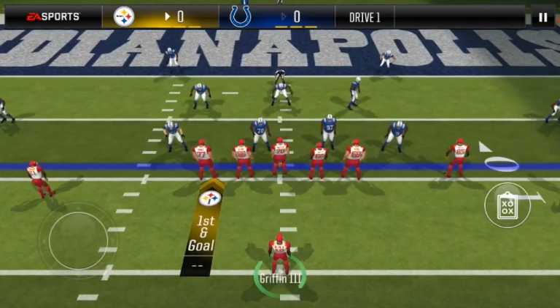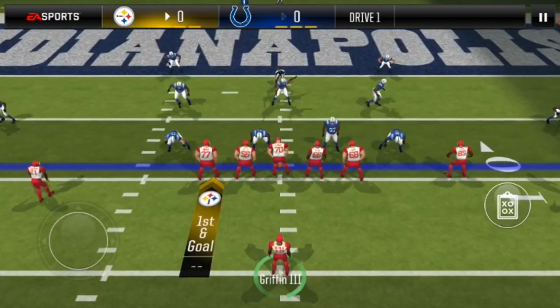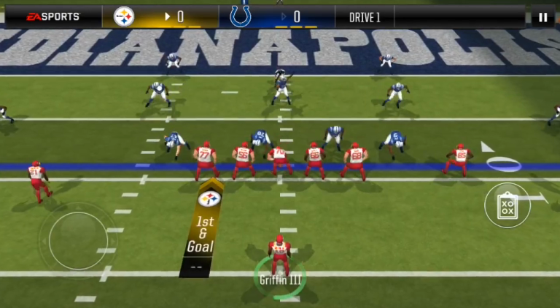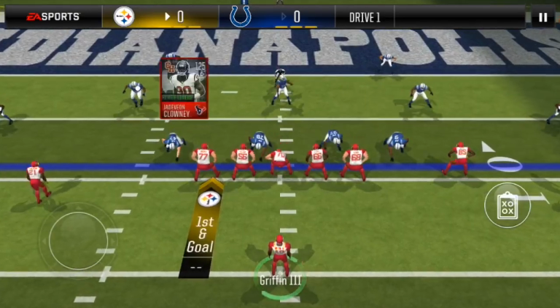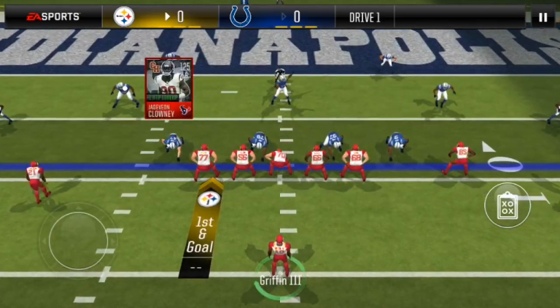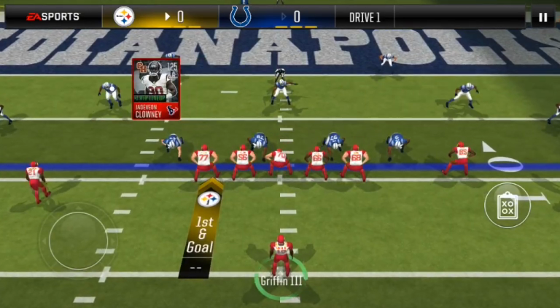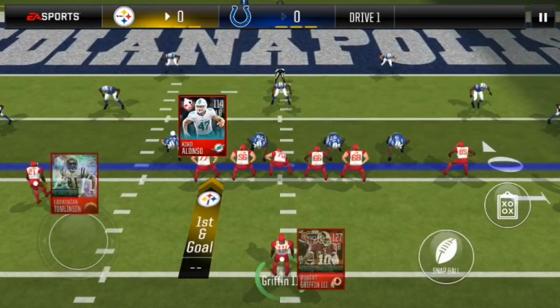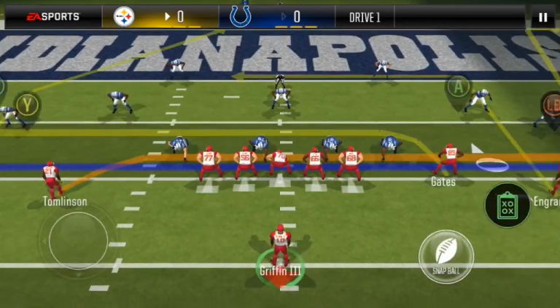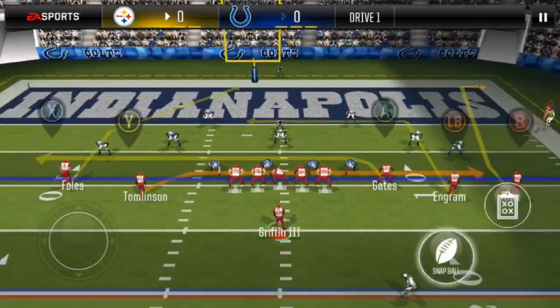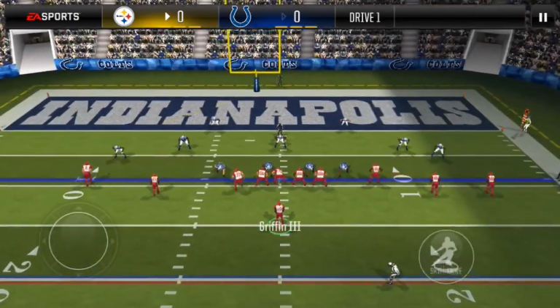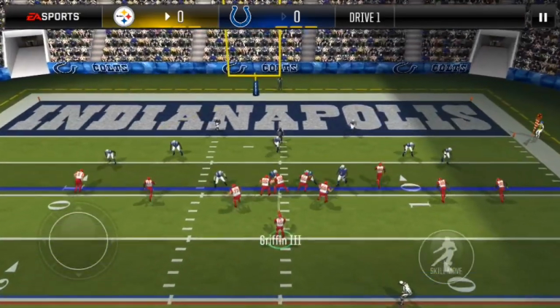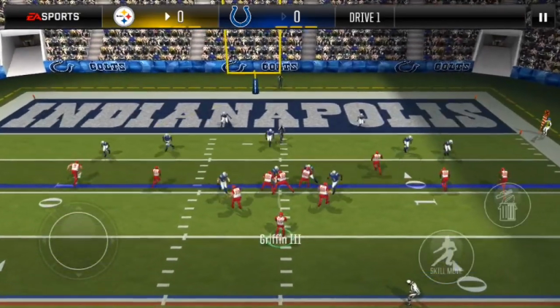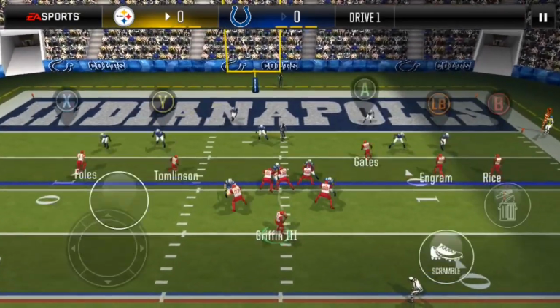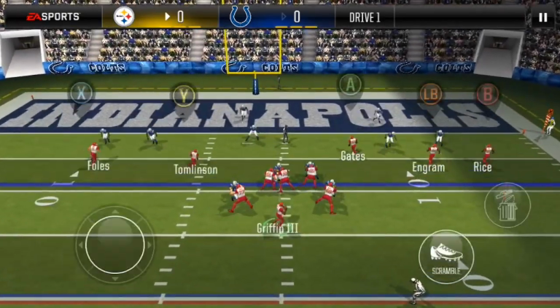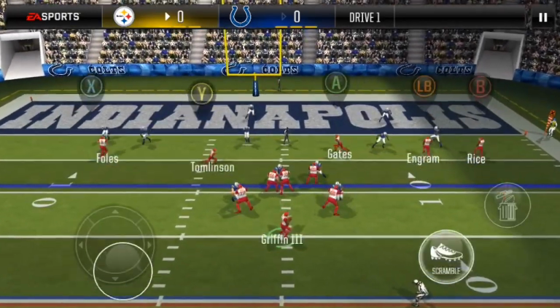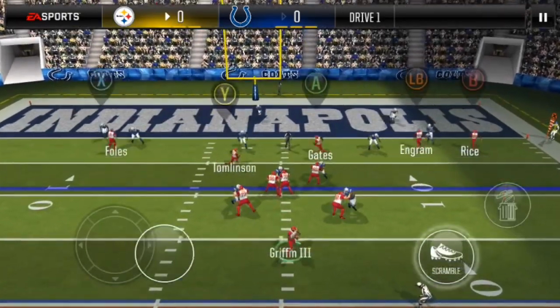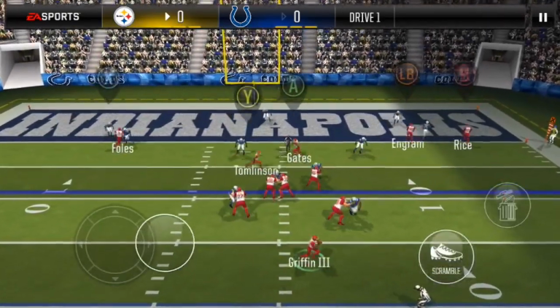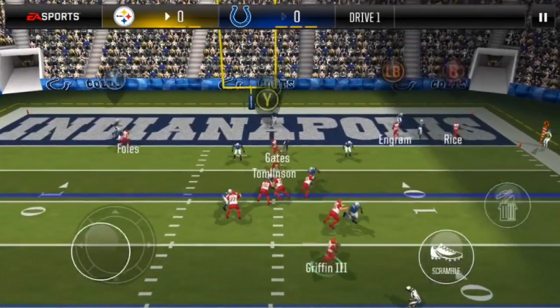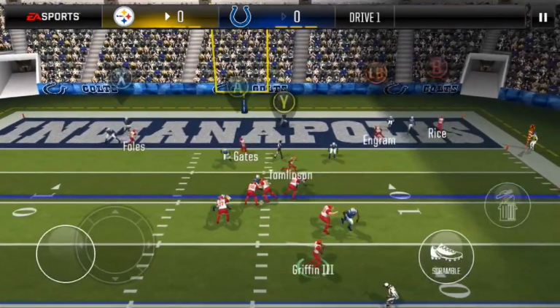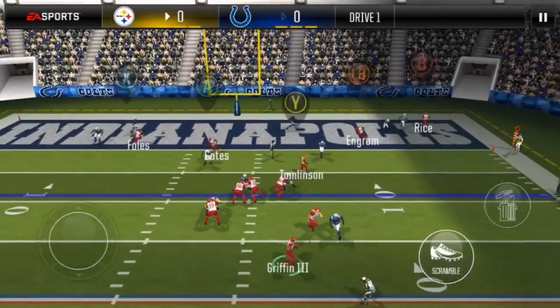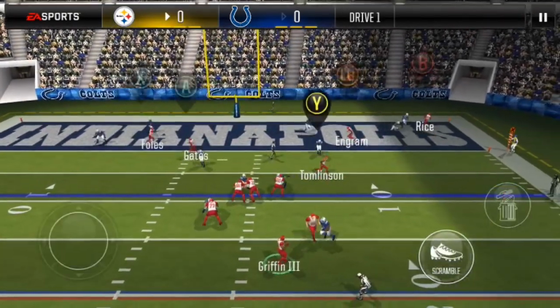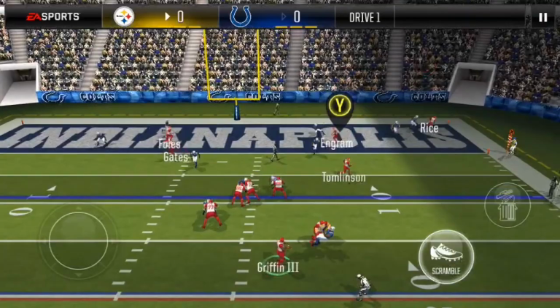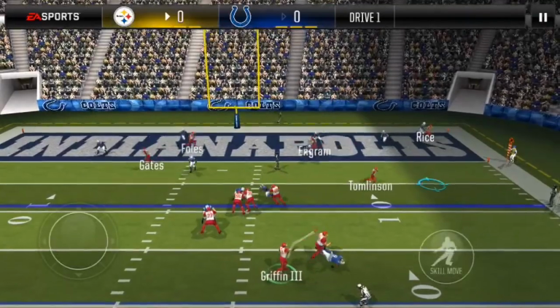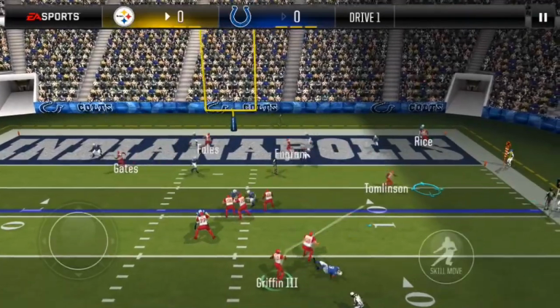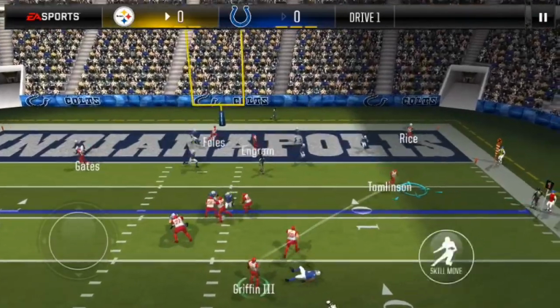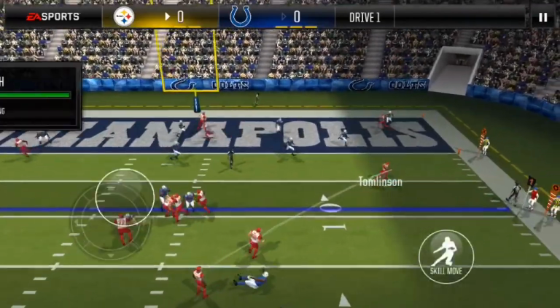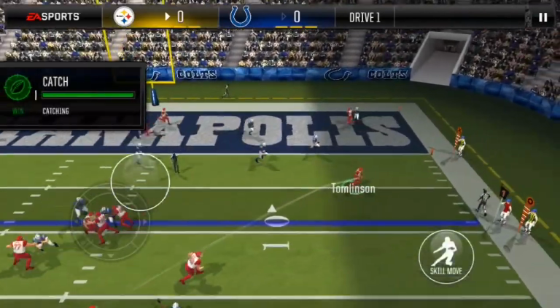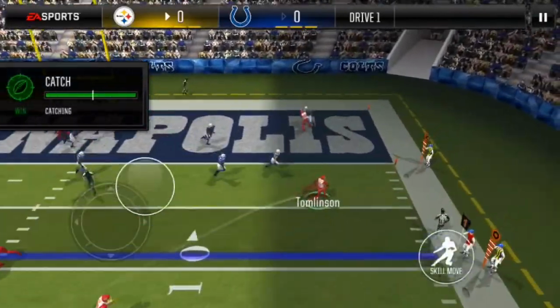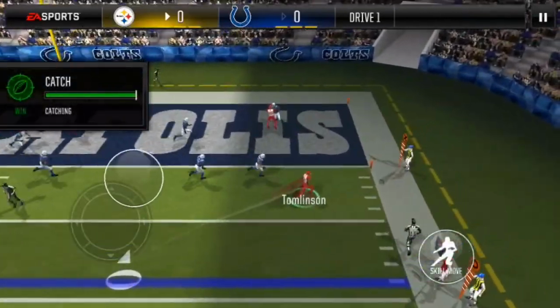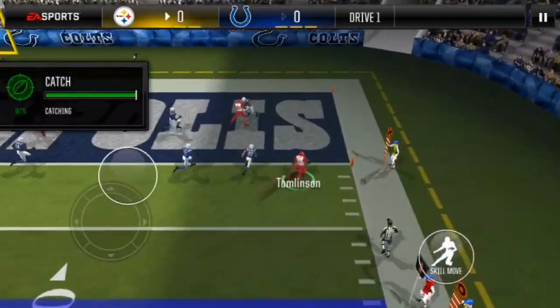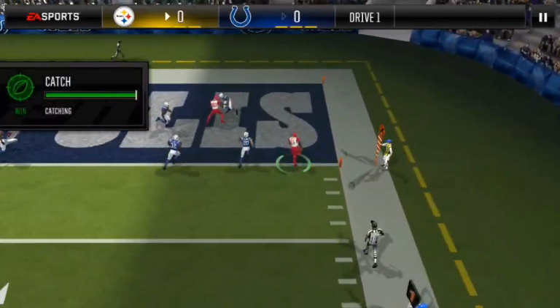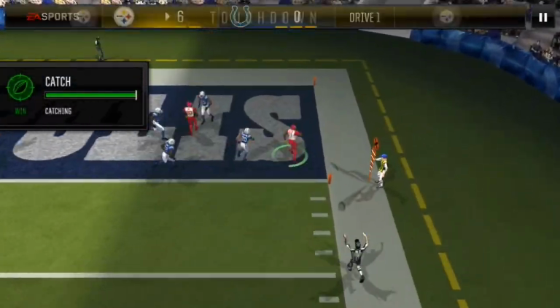Empty trip shallow cross. This is zone coverage, so you wait for your halfback to clear the zones.